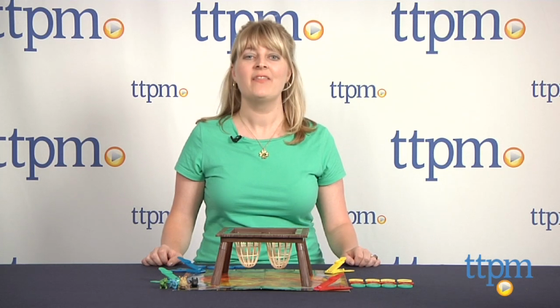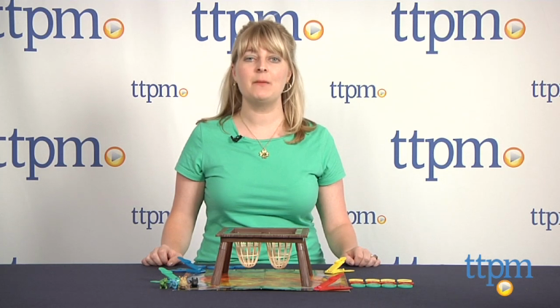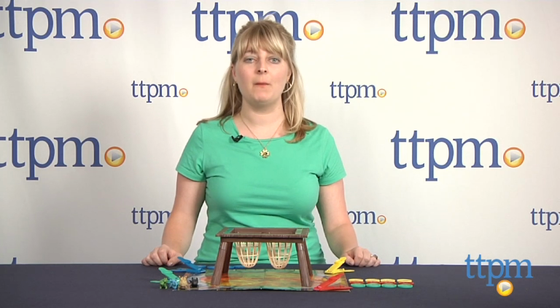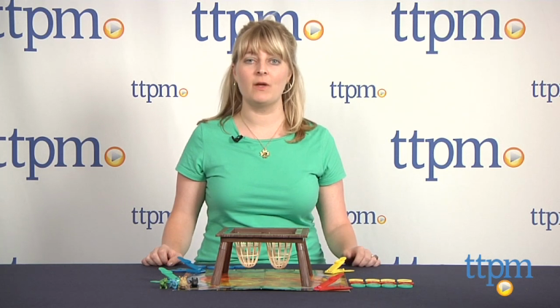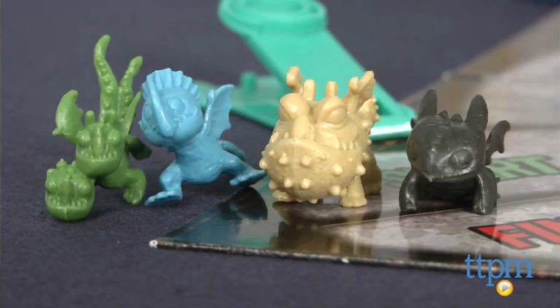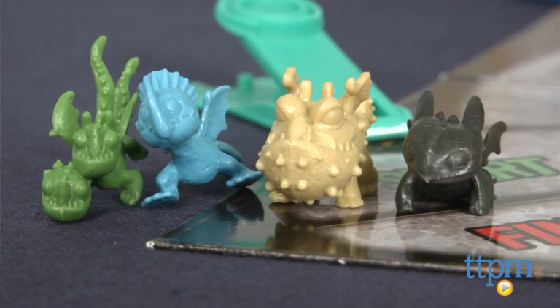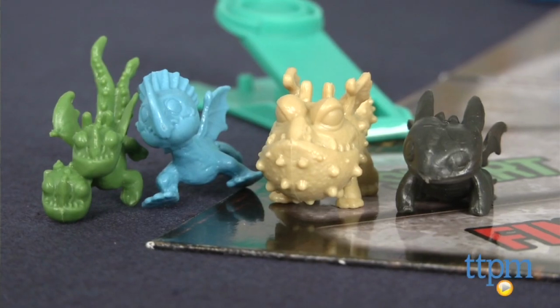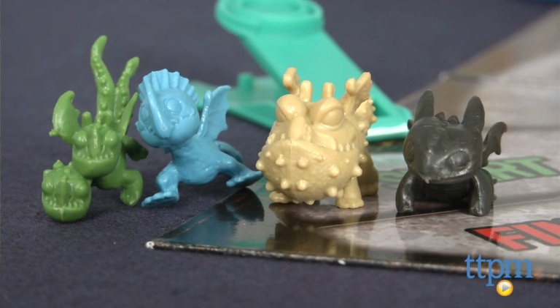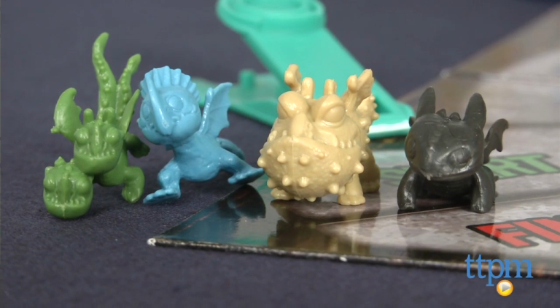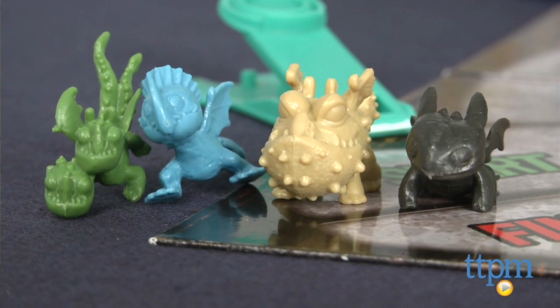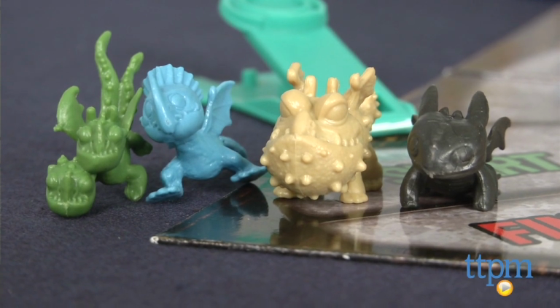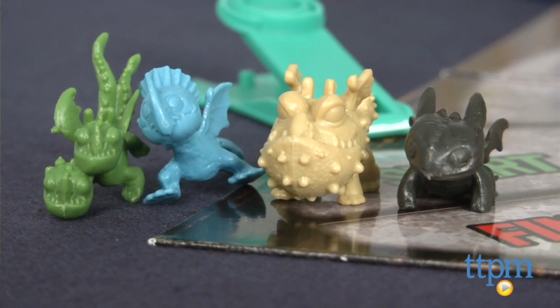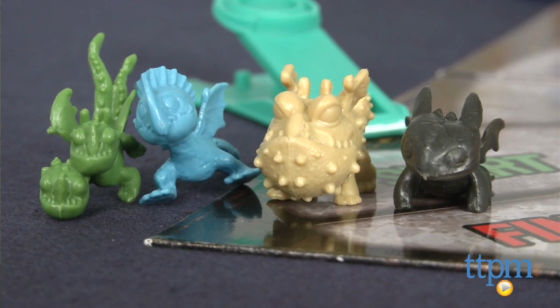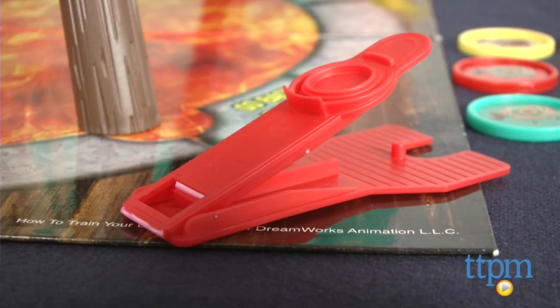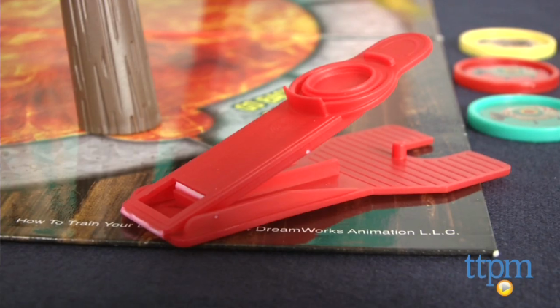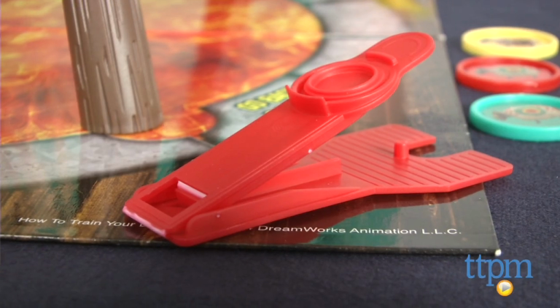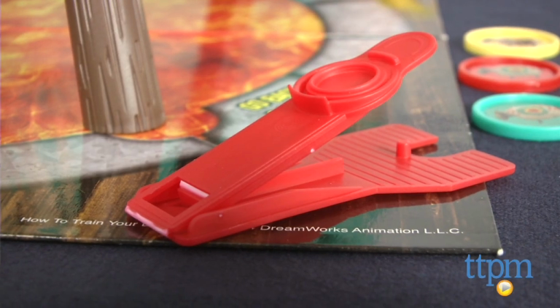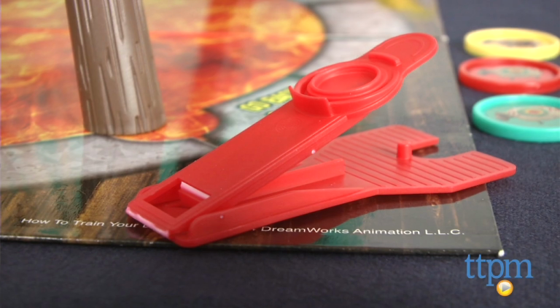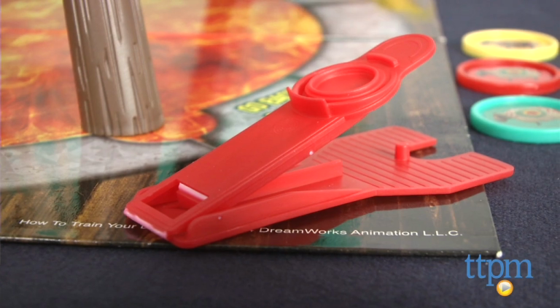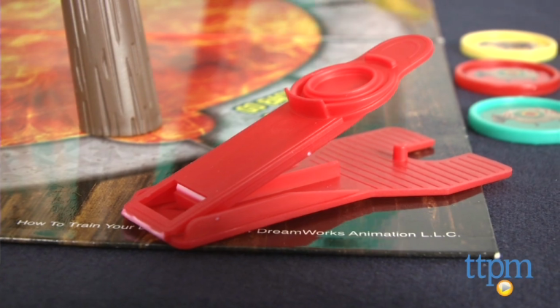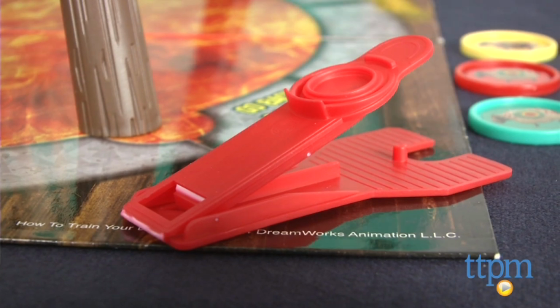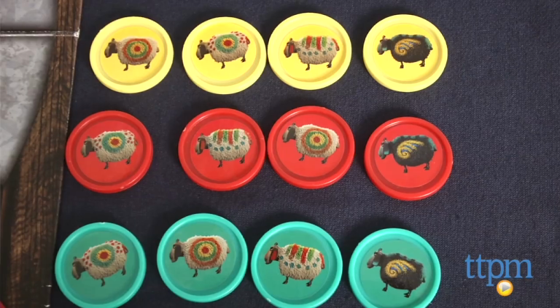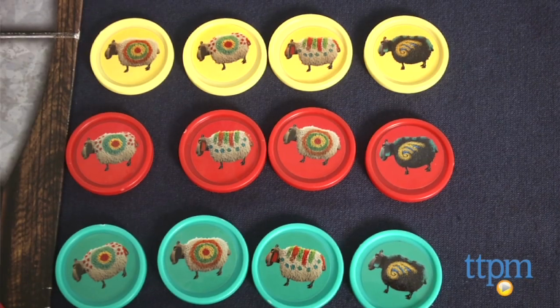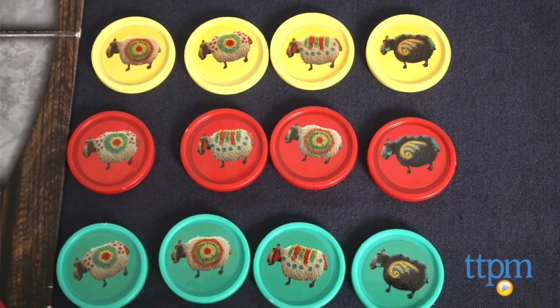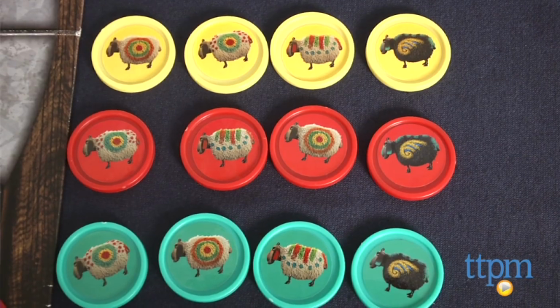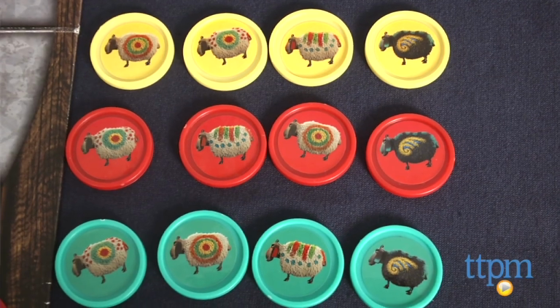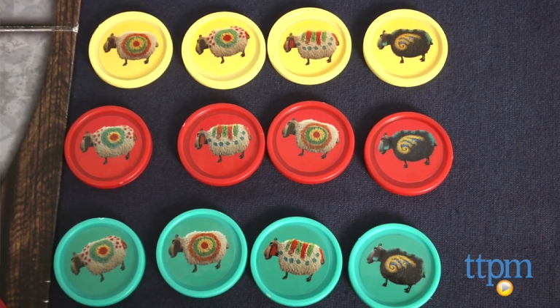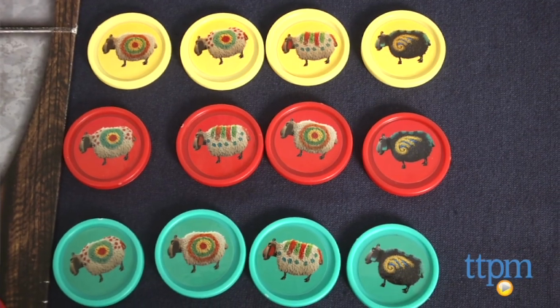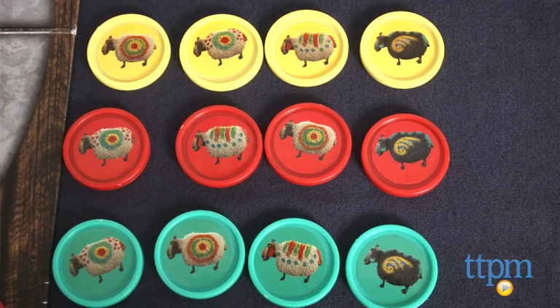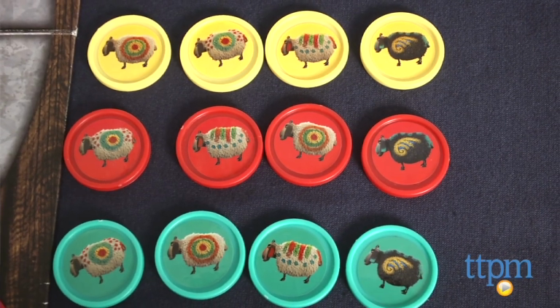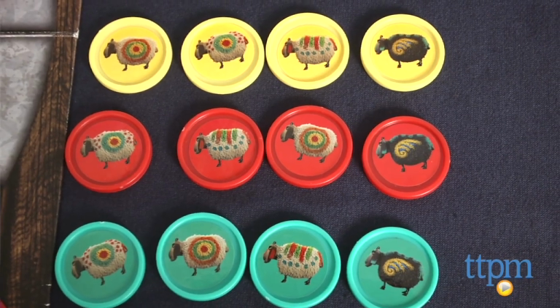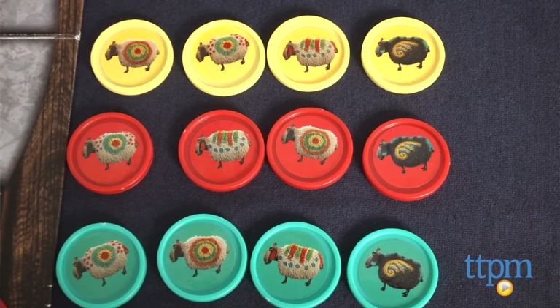The game comes with a game board, four dragon movers, four catapults, sixteen sheep discs, and a net structure that goes in the center of your board.